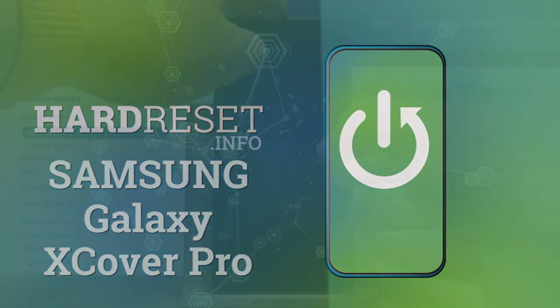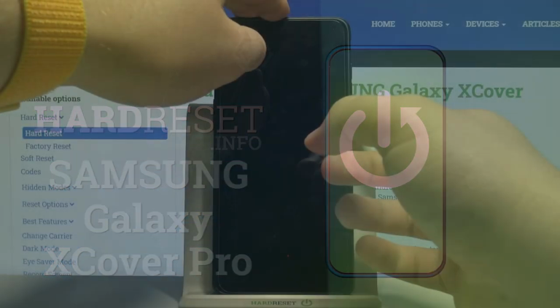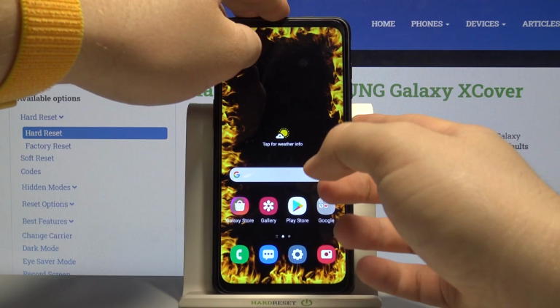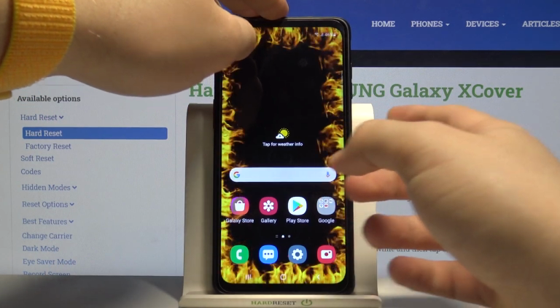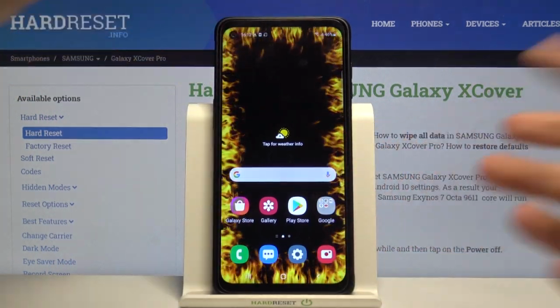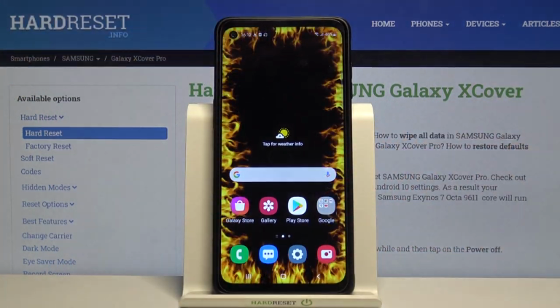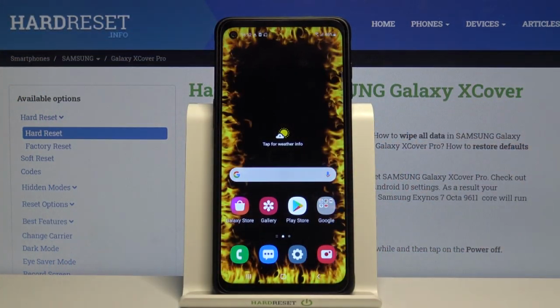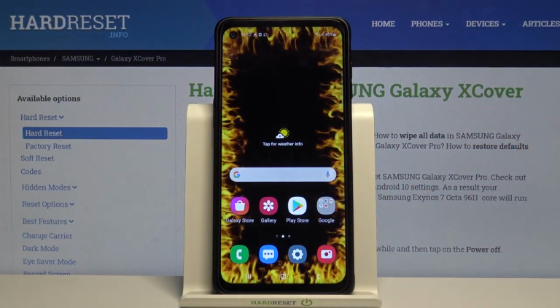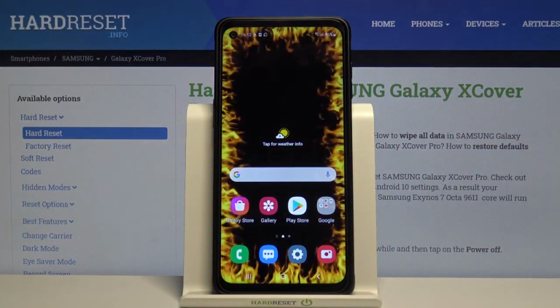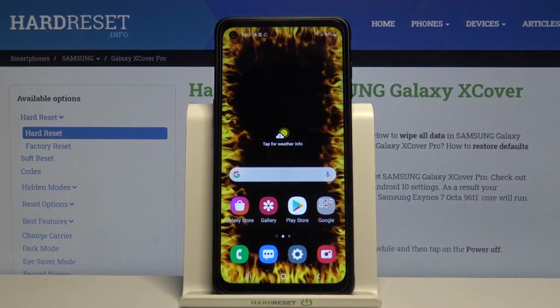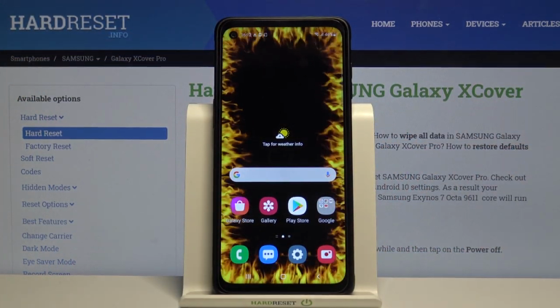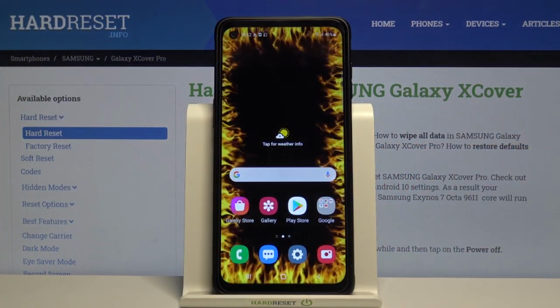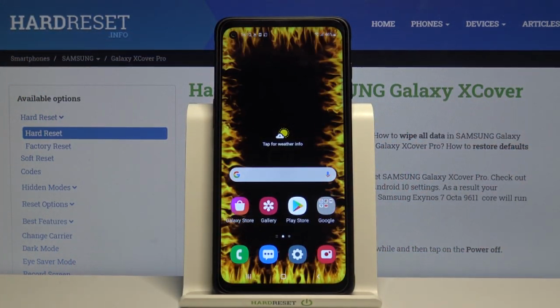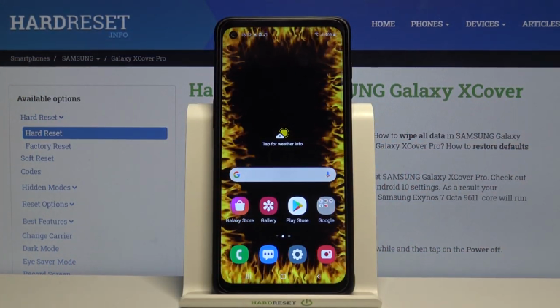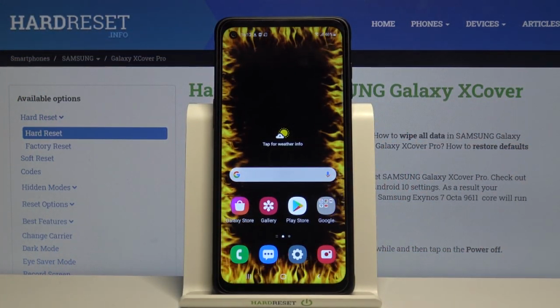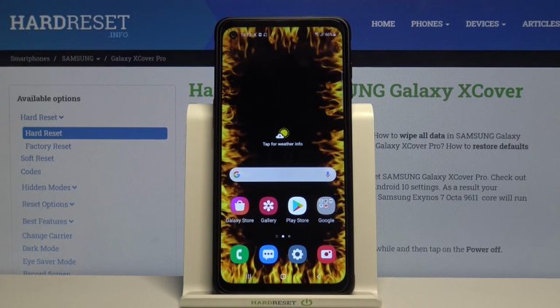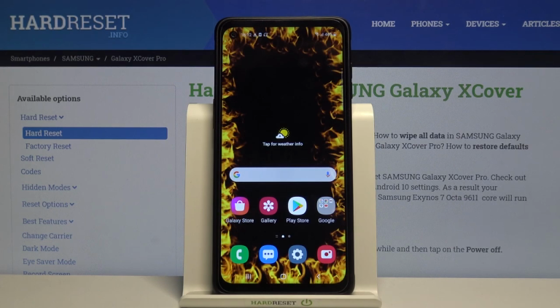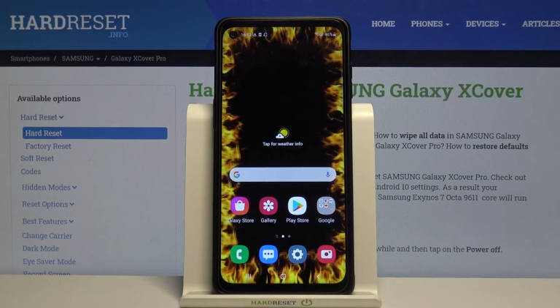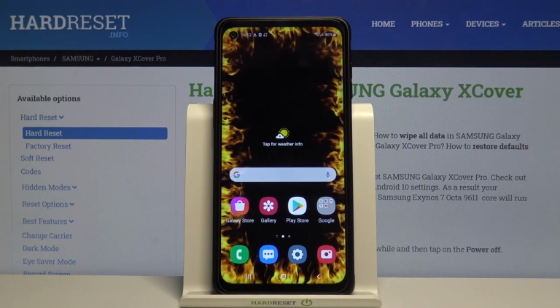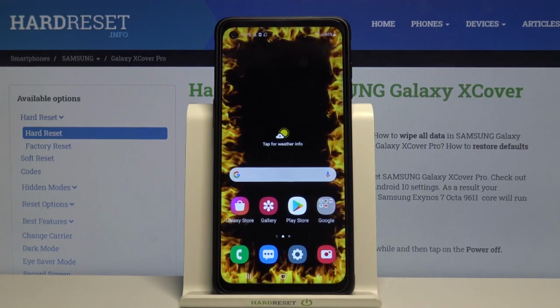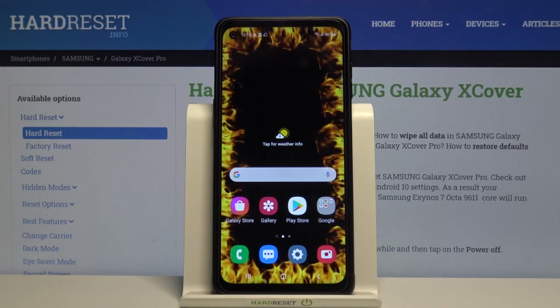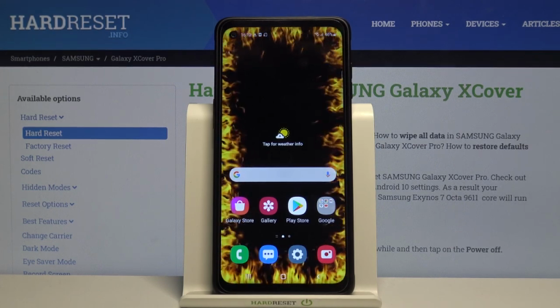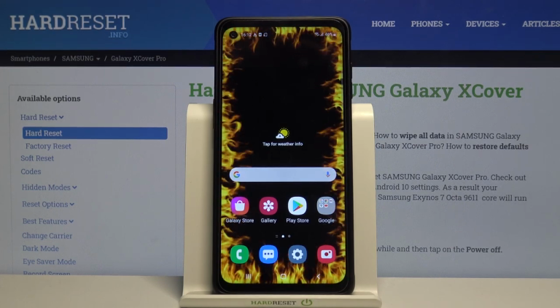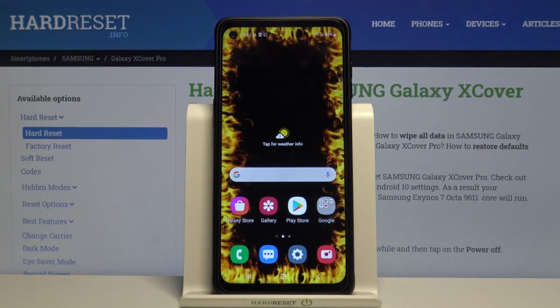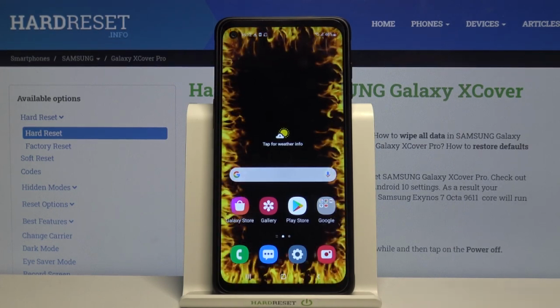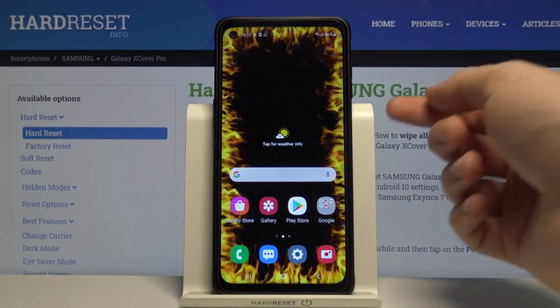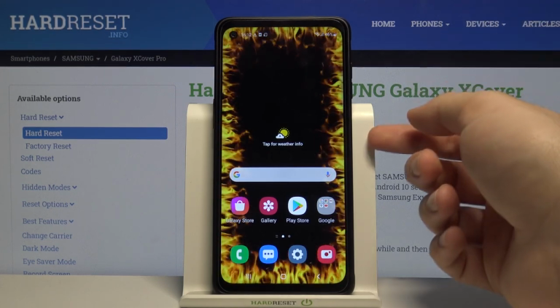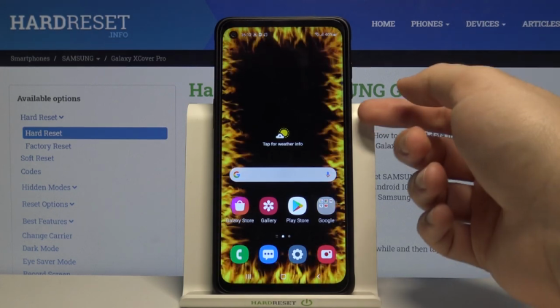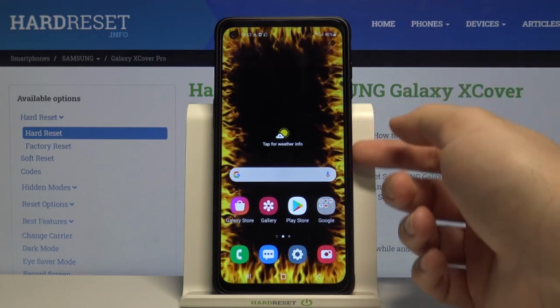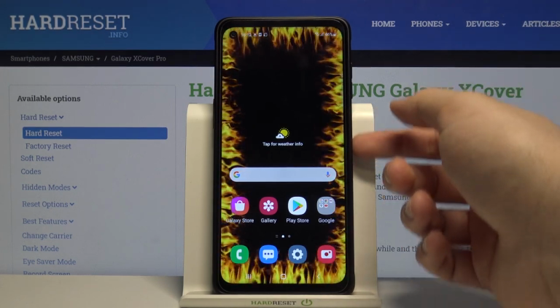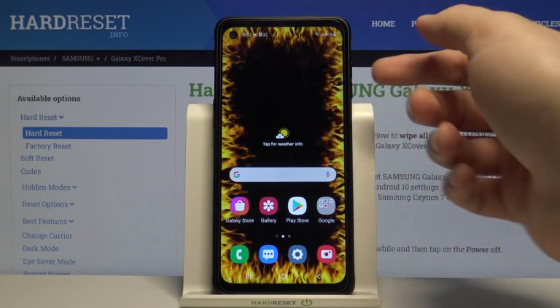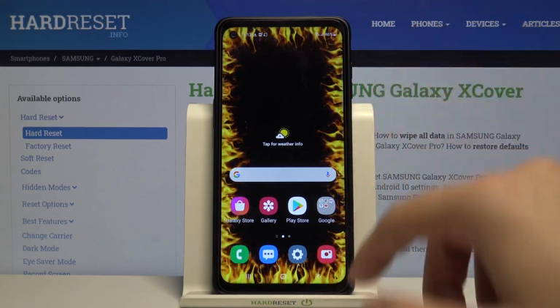Welcome. In front of me I have Samsung Galaxy XCover Pro and today I will show you how you can activate the quick launch. I'm talking about the double press the power key.